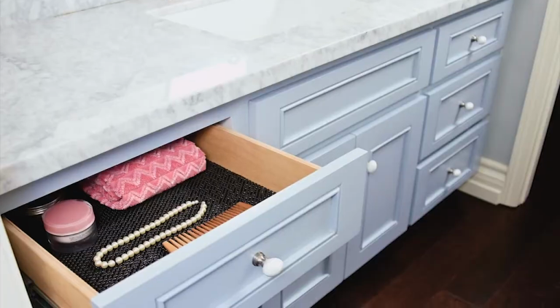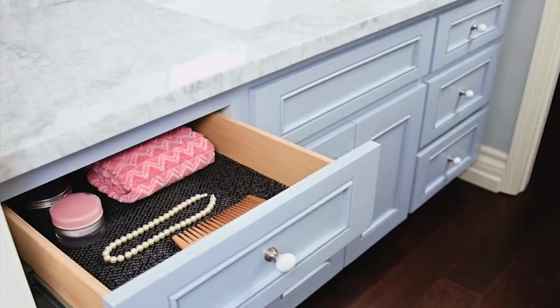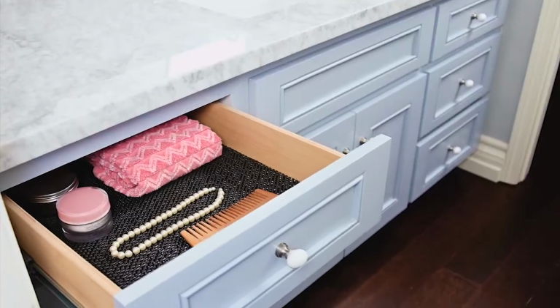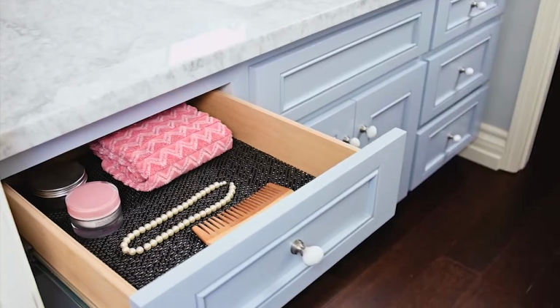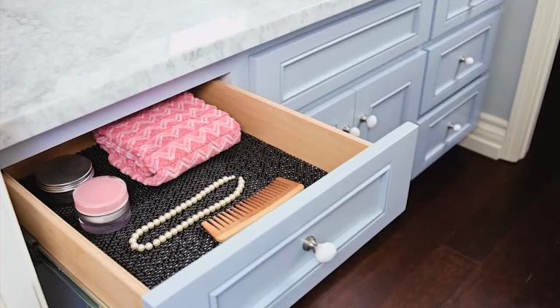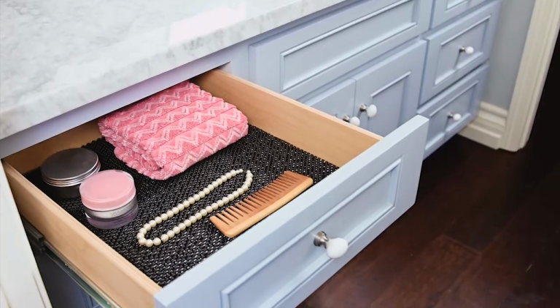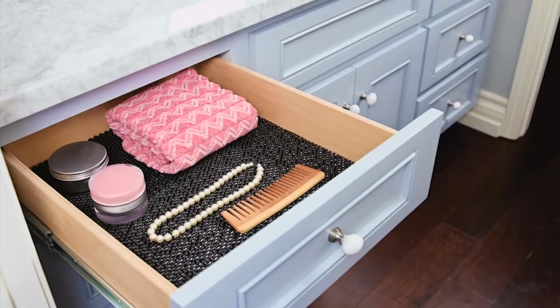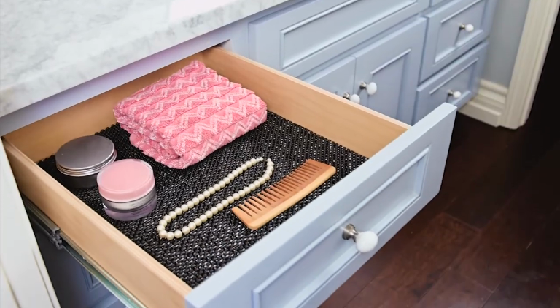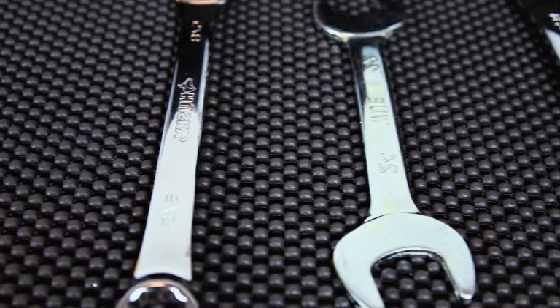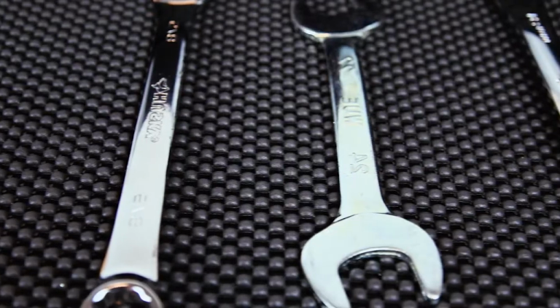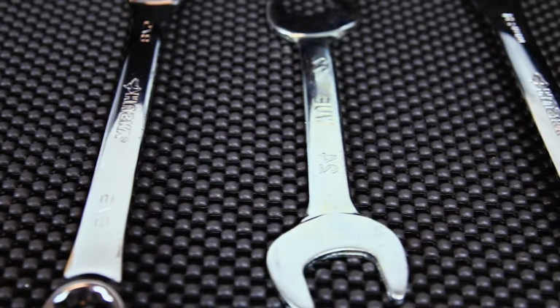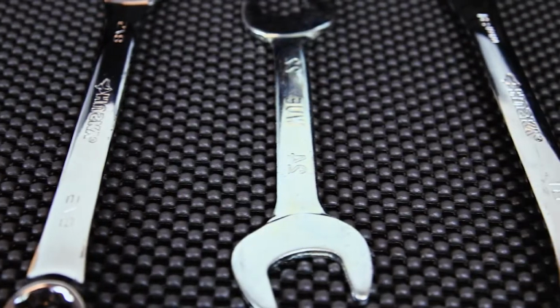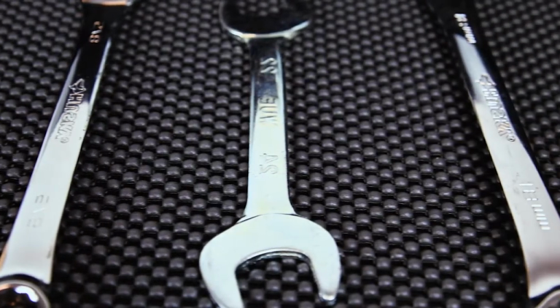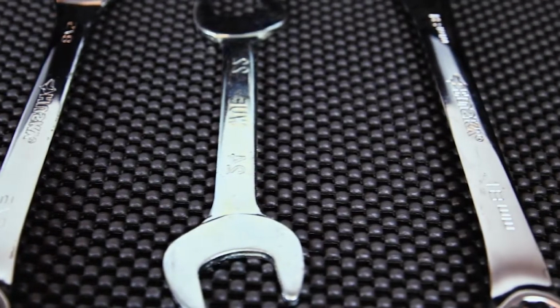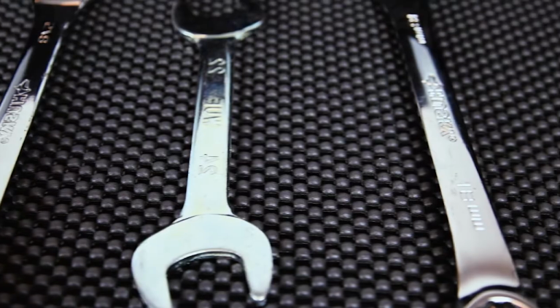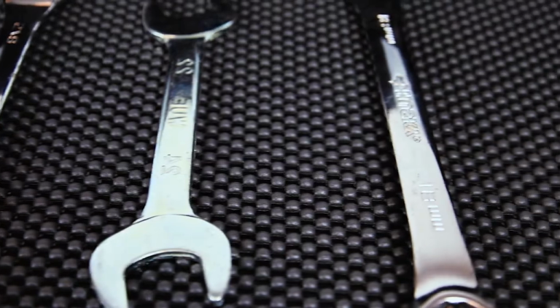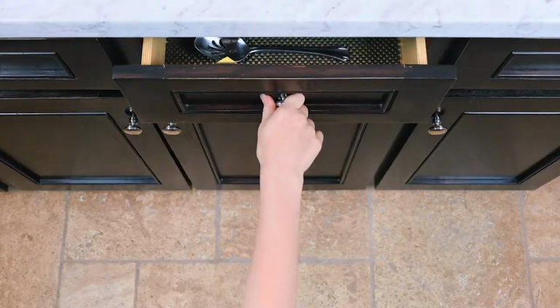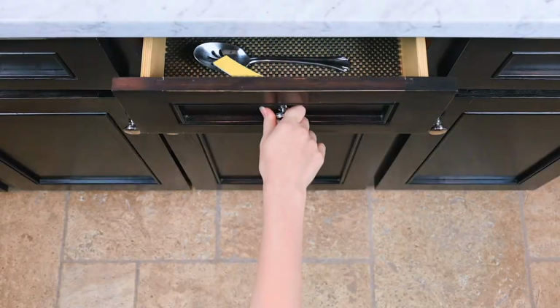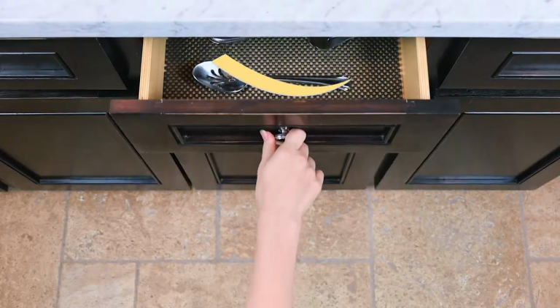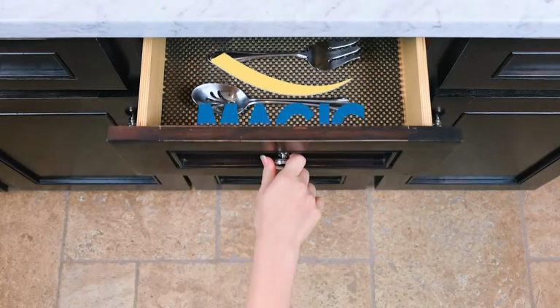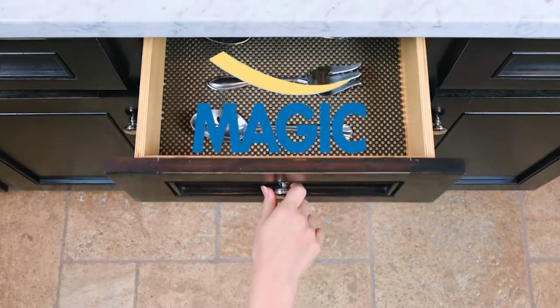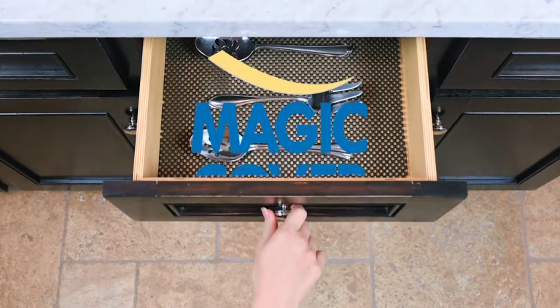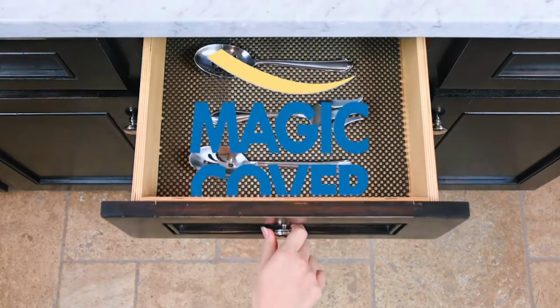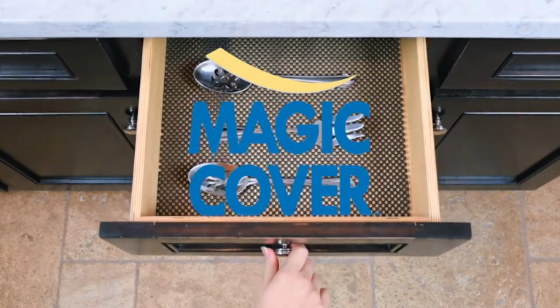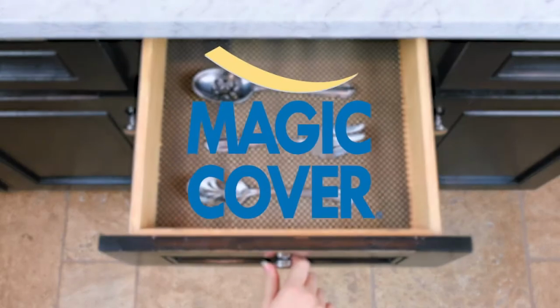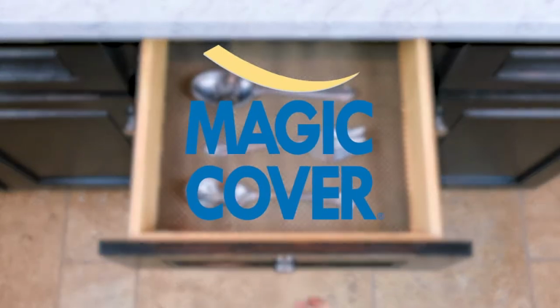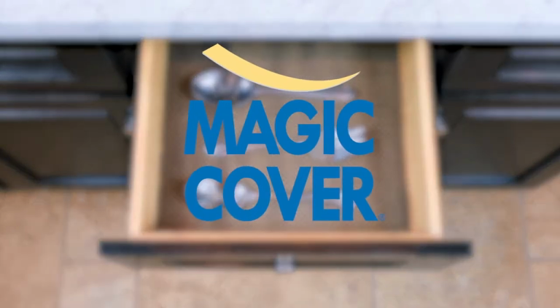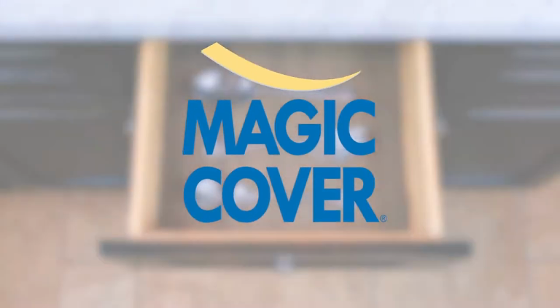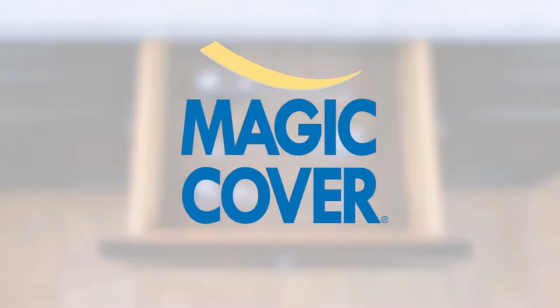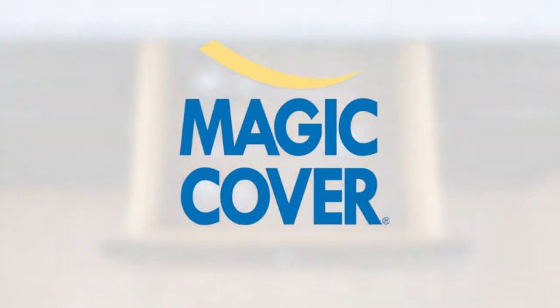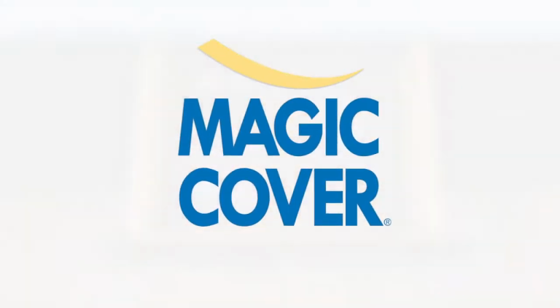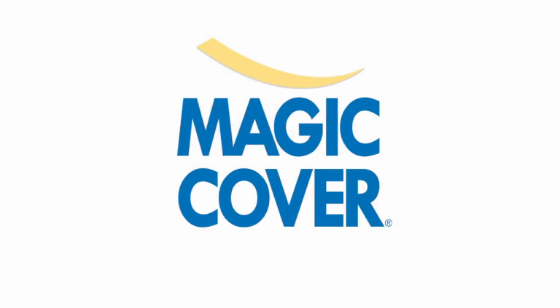Whatever the room, whatever the surface. Magic Cover. Beautify and Protect.